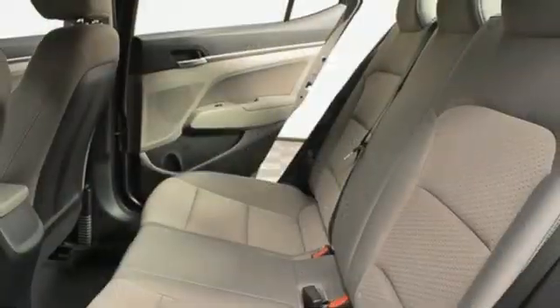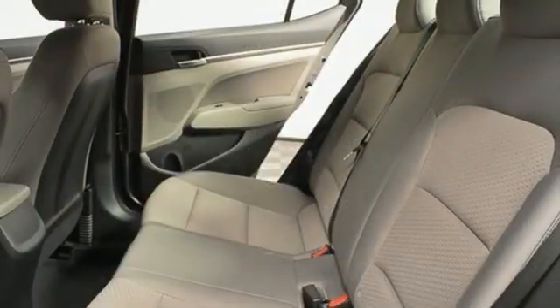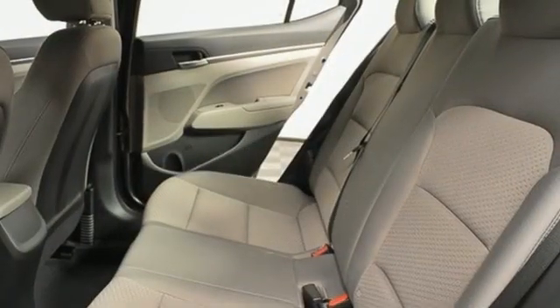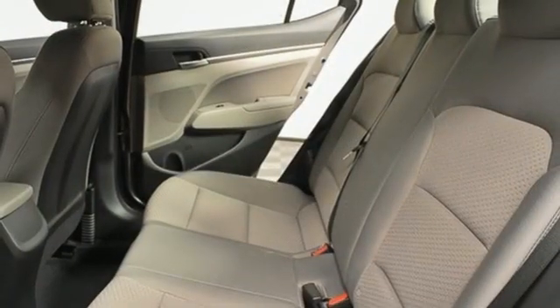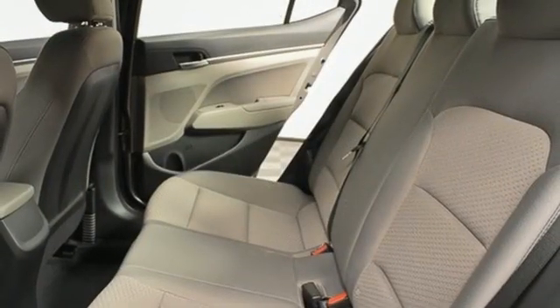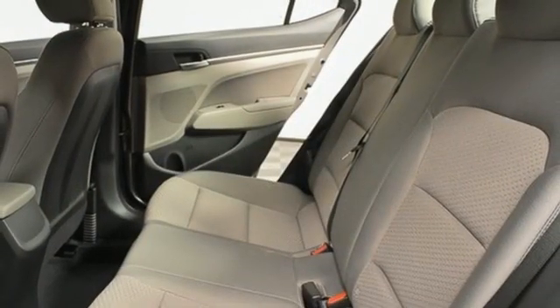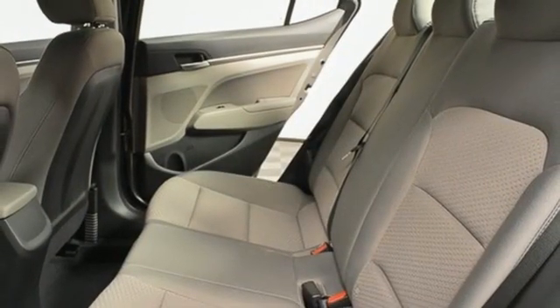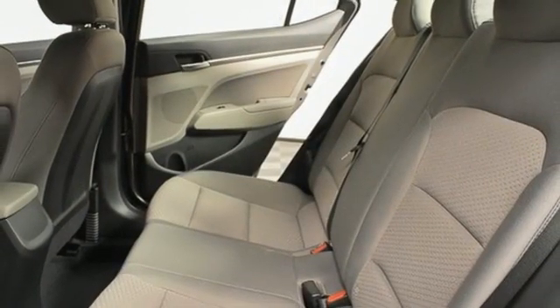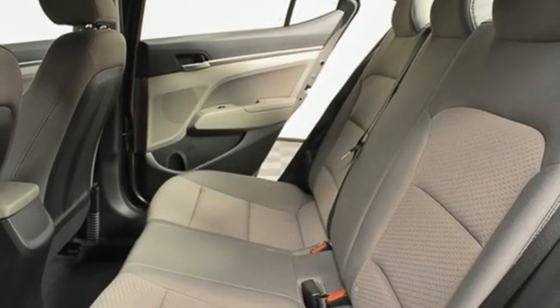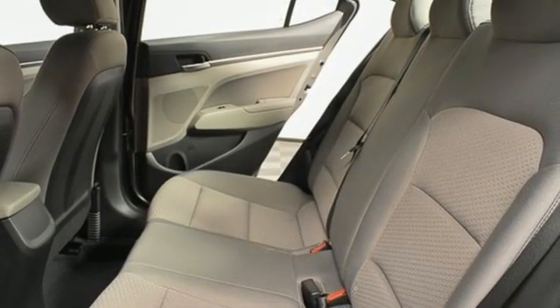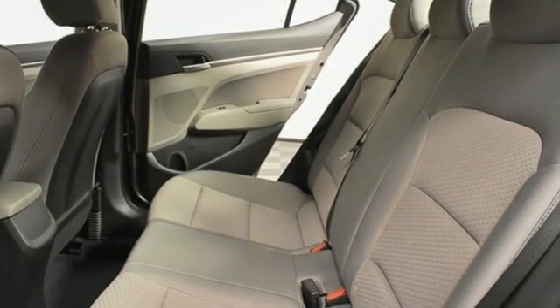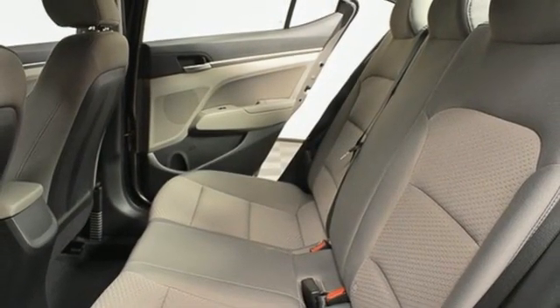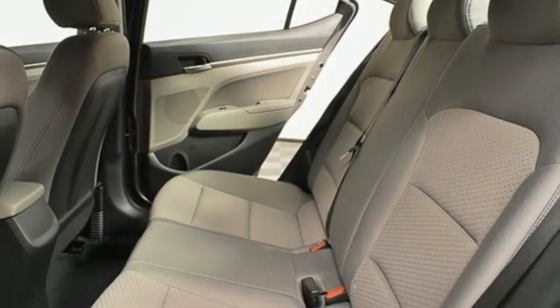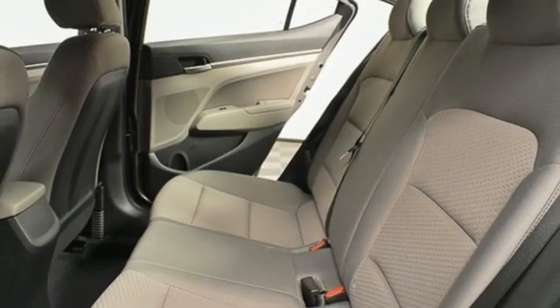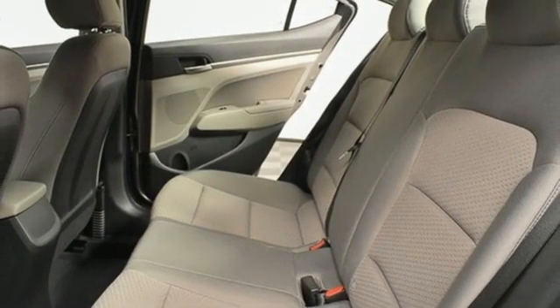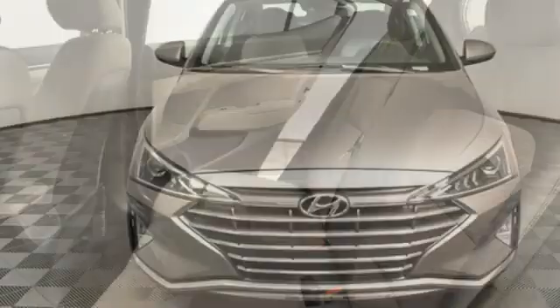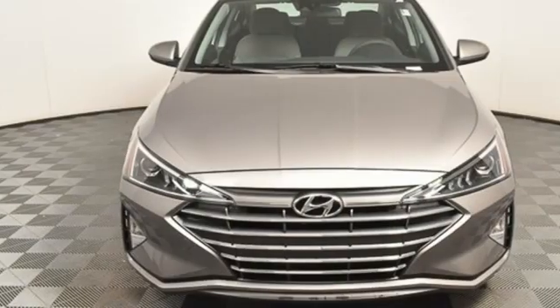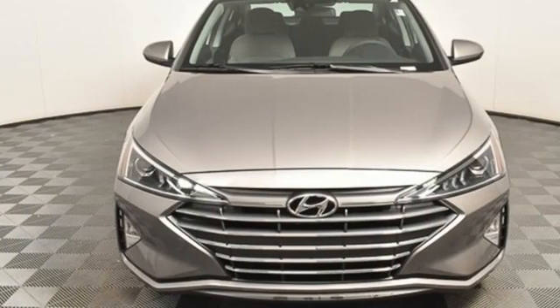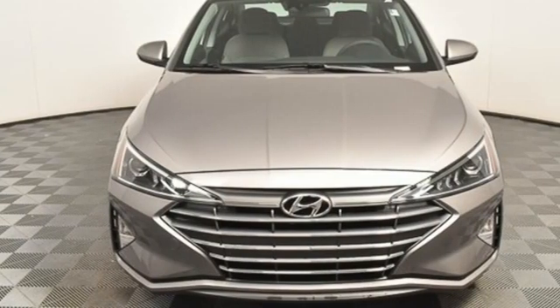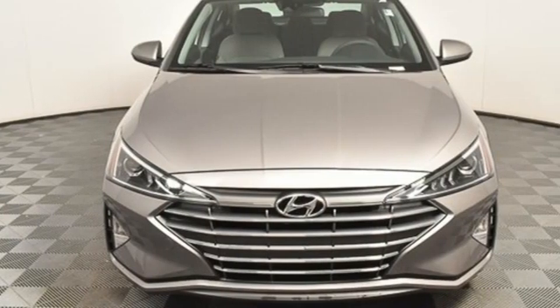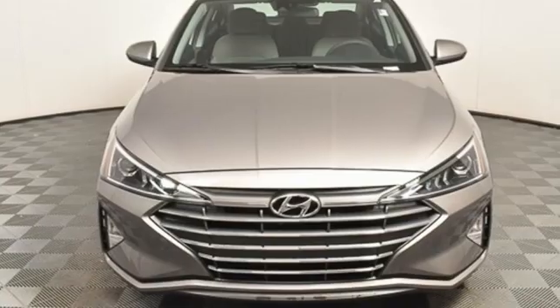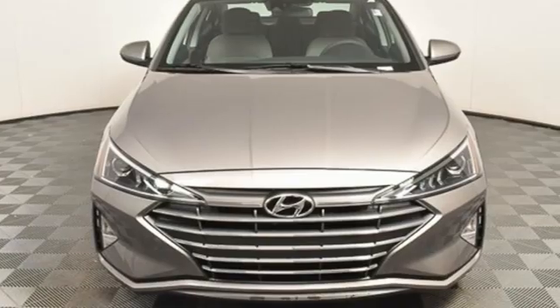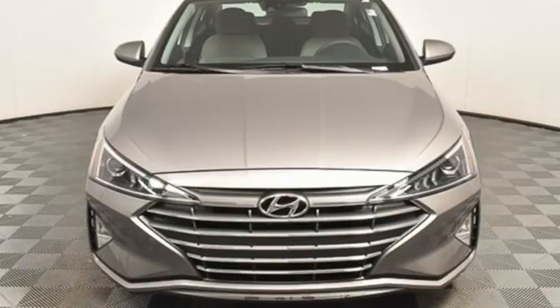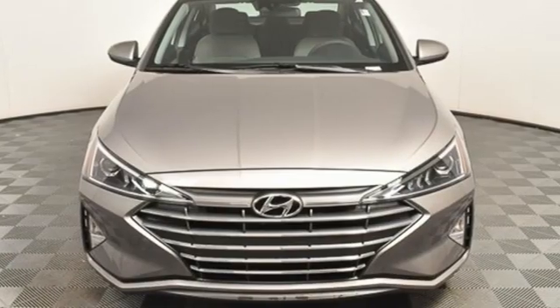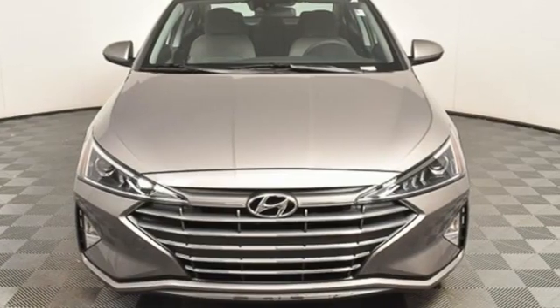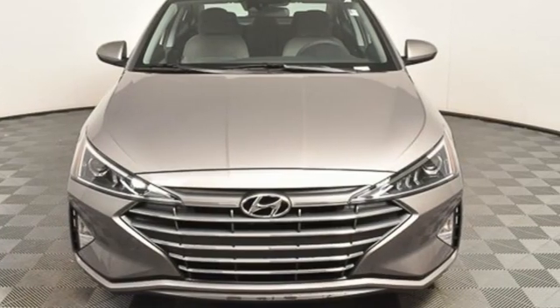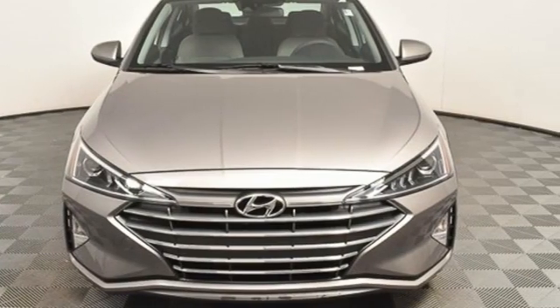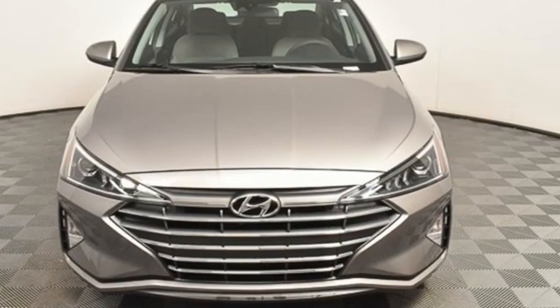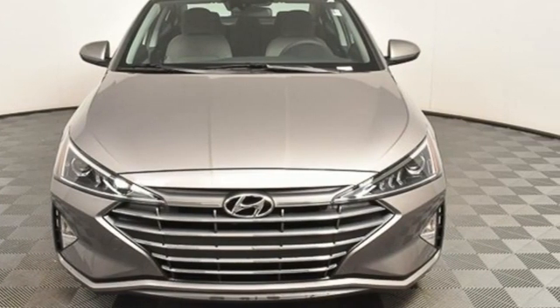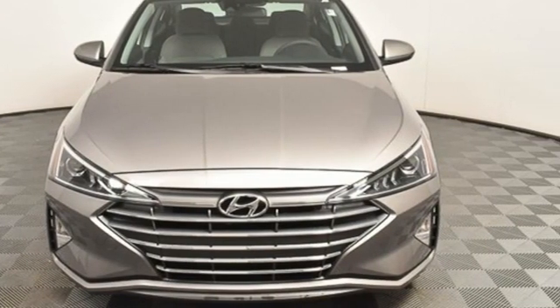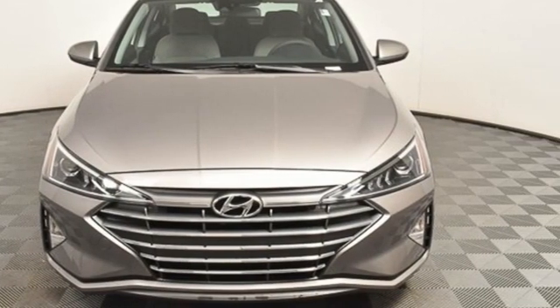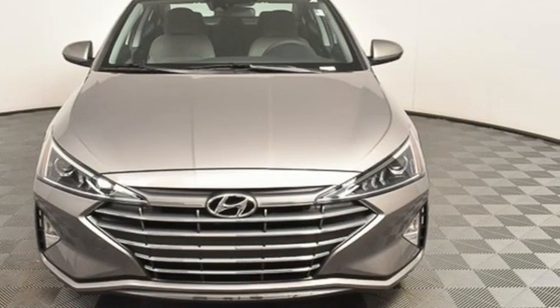Hyundai's attention to detail means a better driving experience for you. The time is now. See it for yourself today.